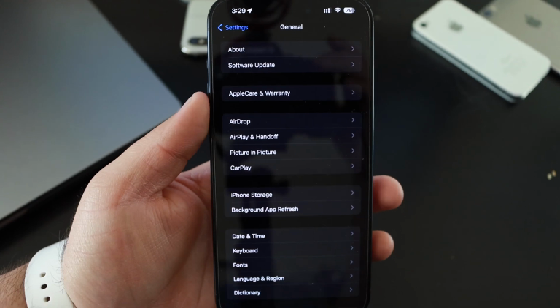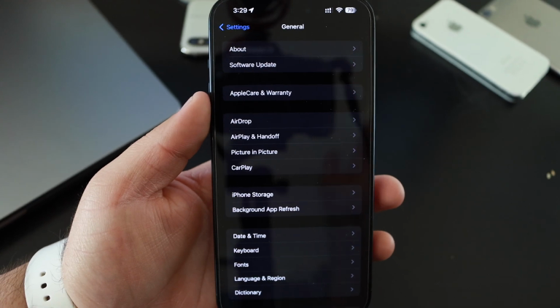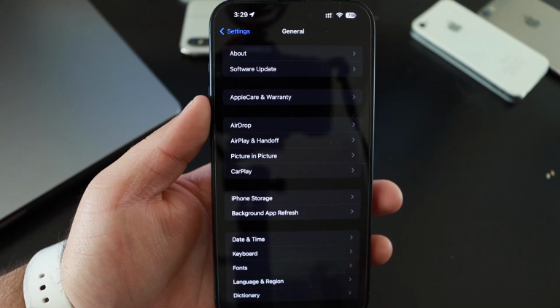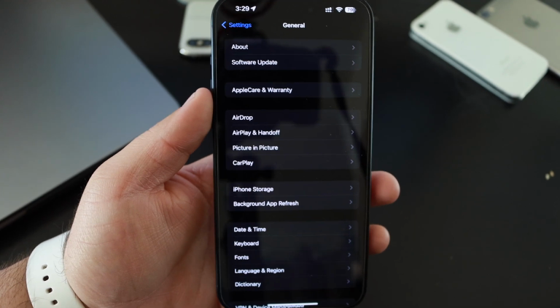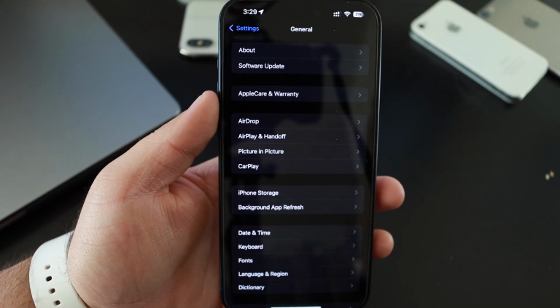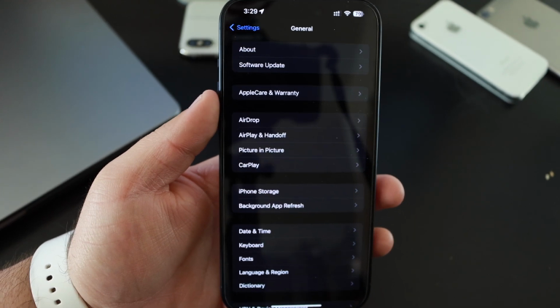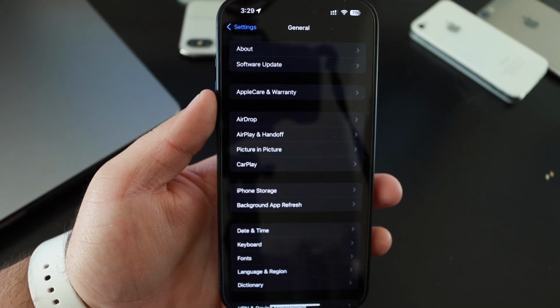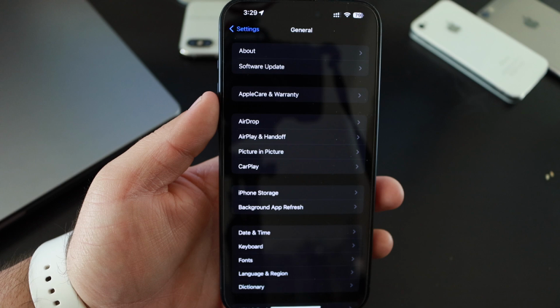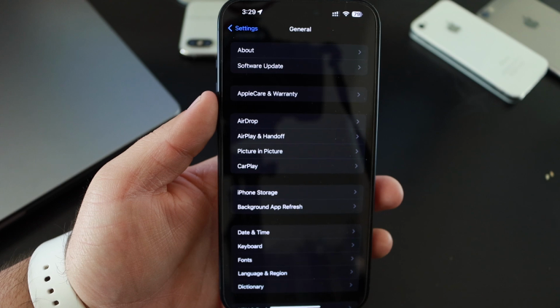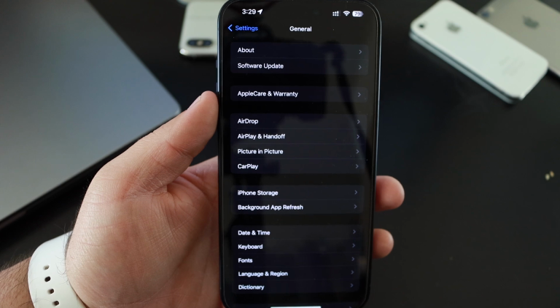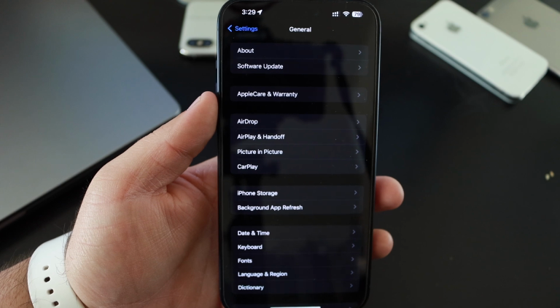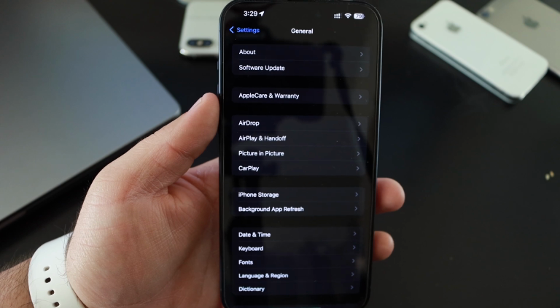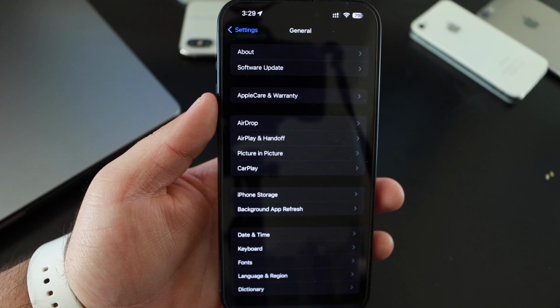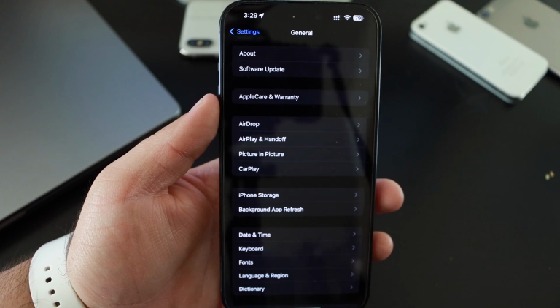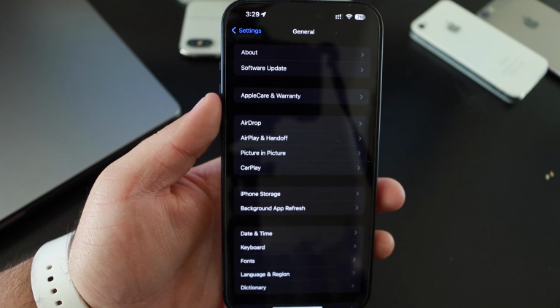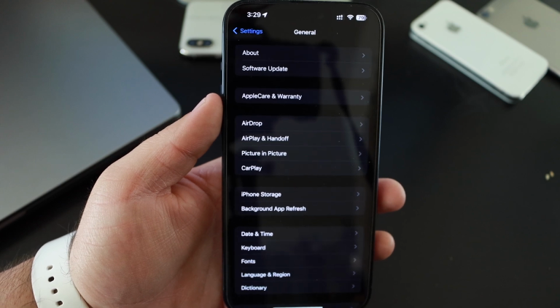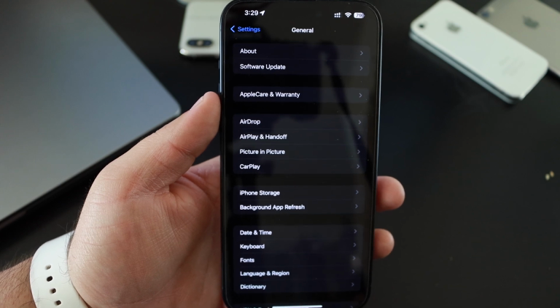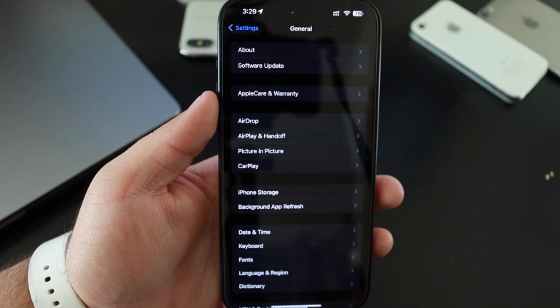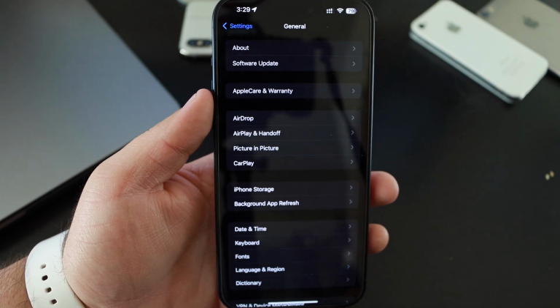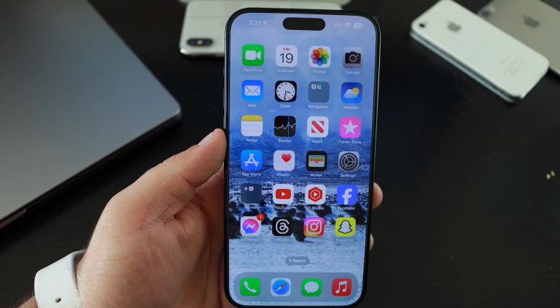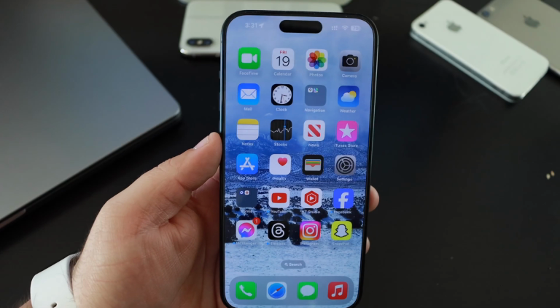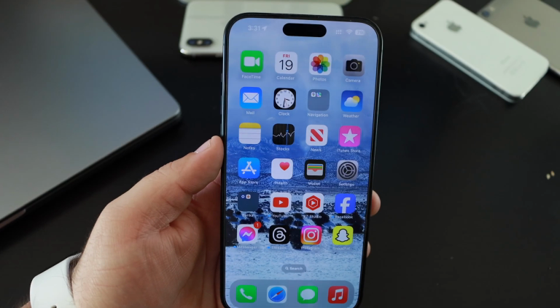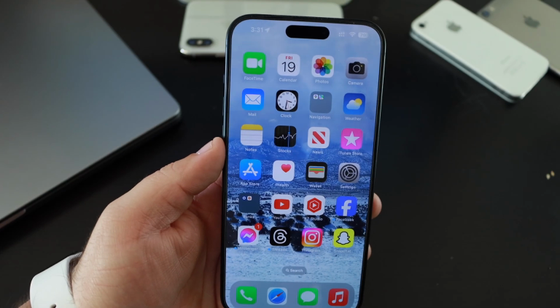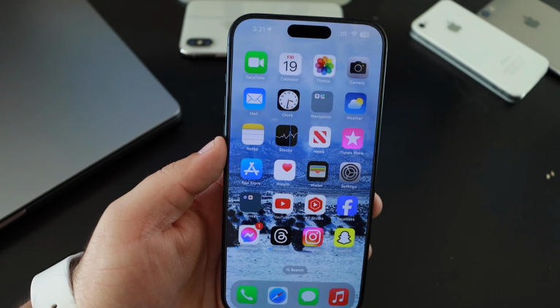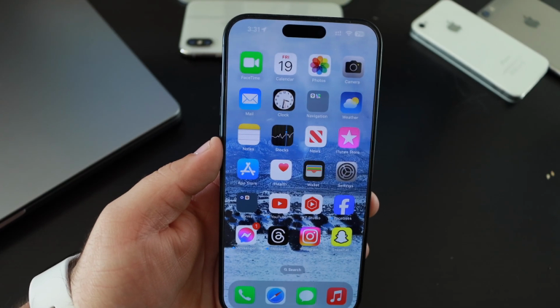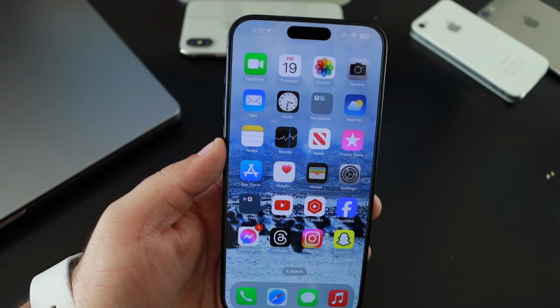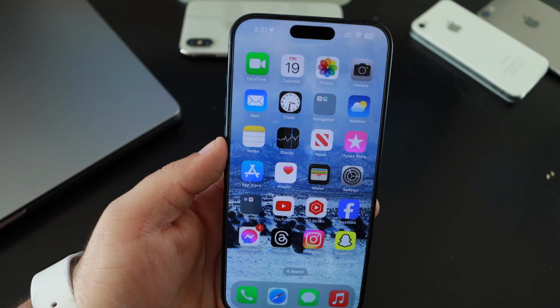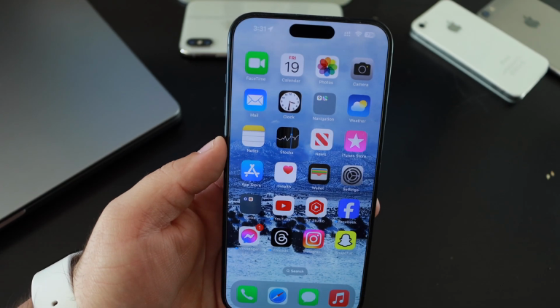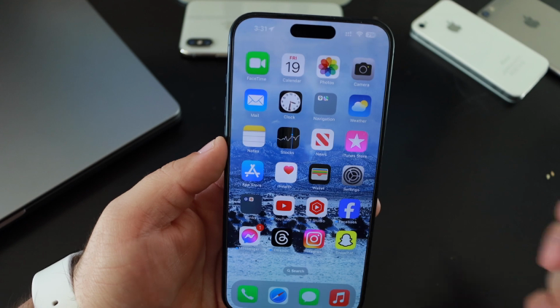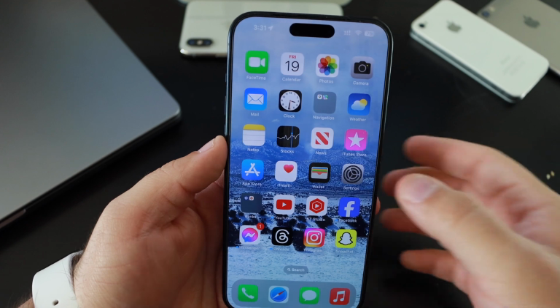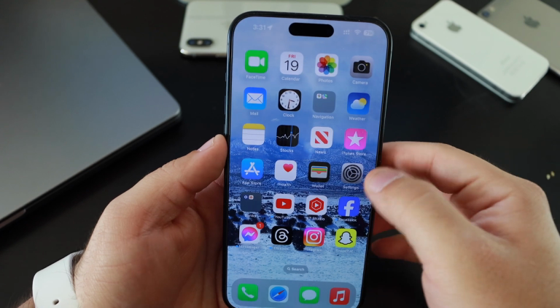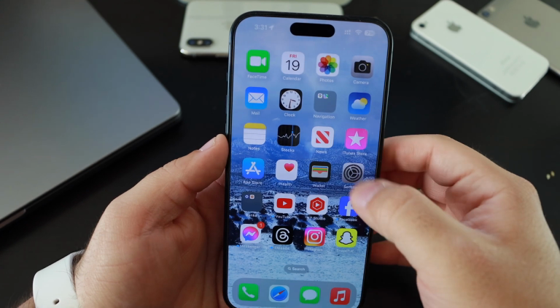In this version, there is no update to the modem firmware. If you're coming from beta three, we now have a new feature called Stolen Device Protection.